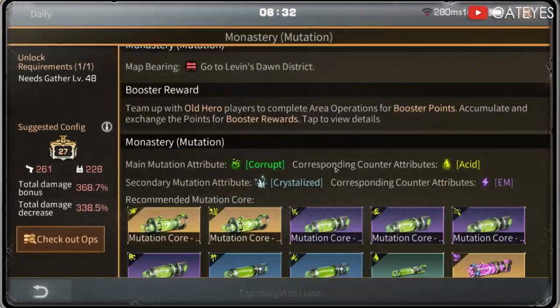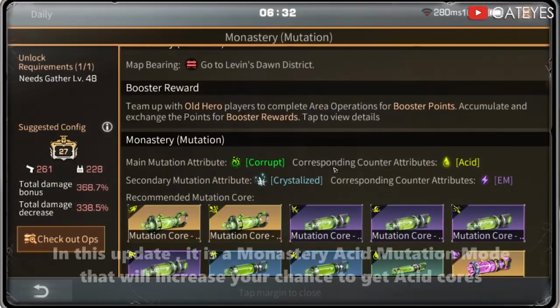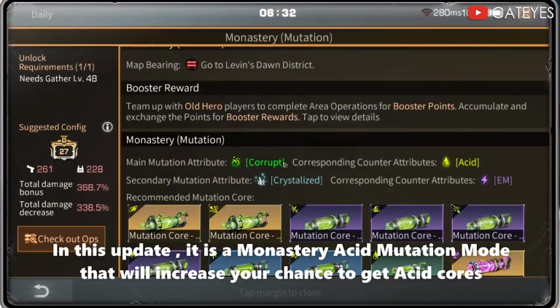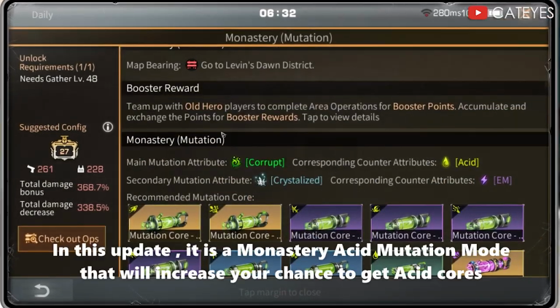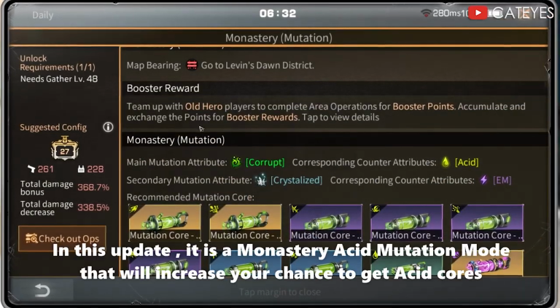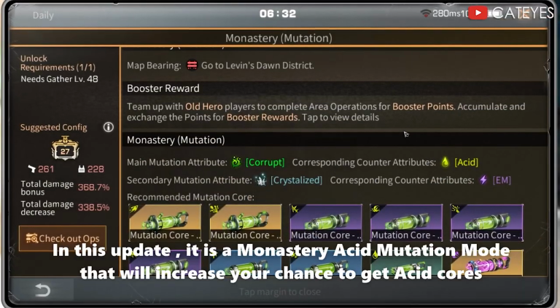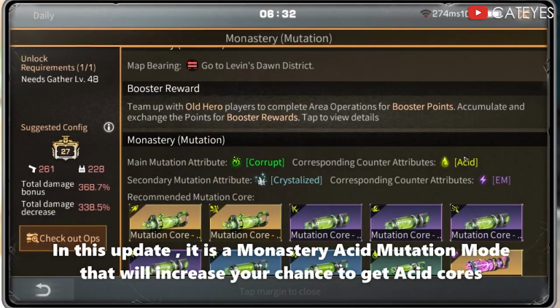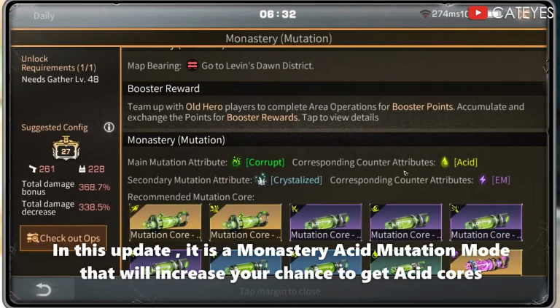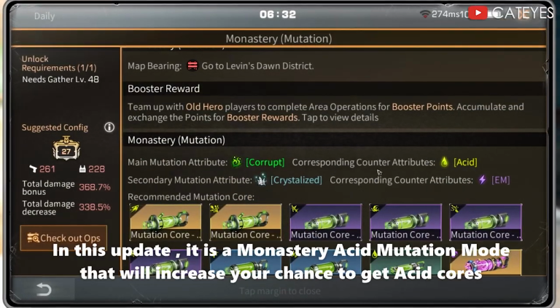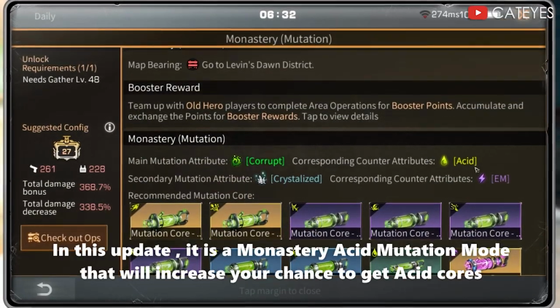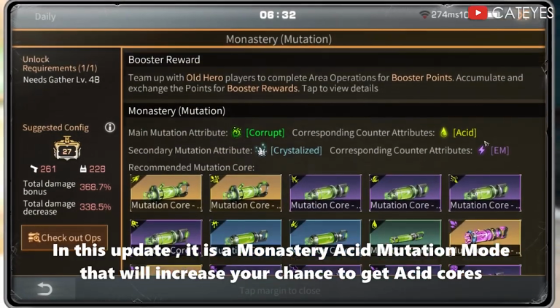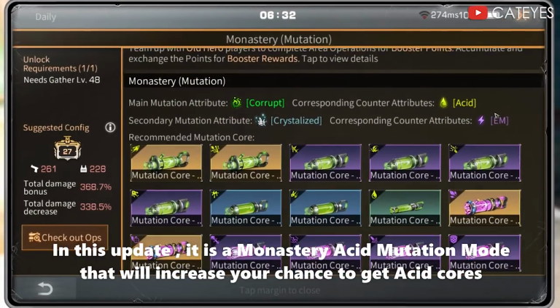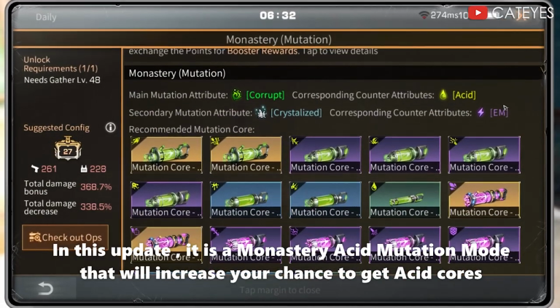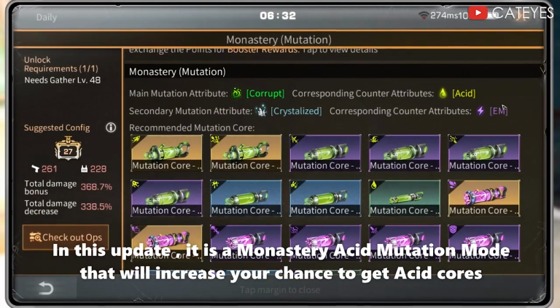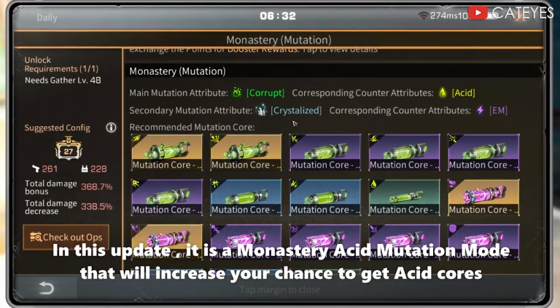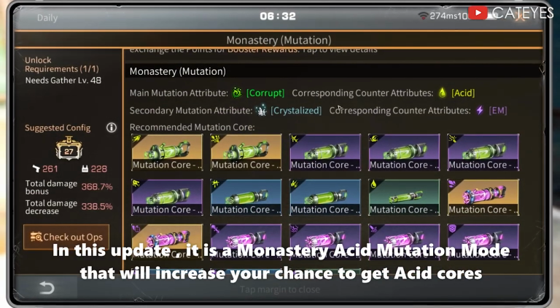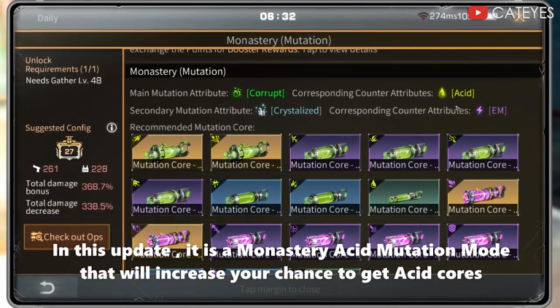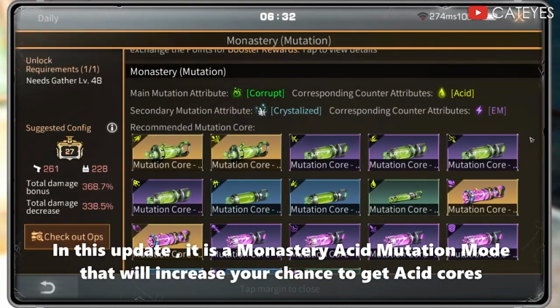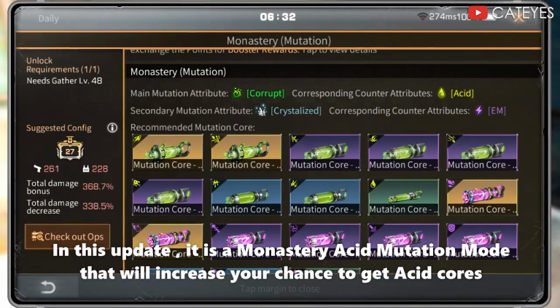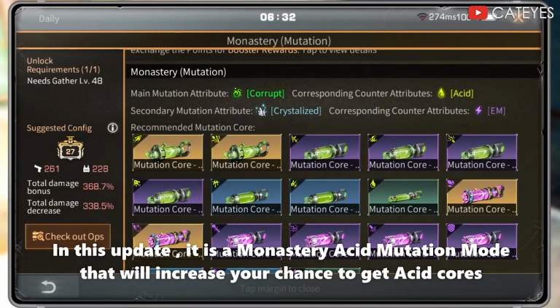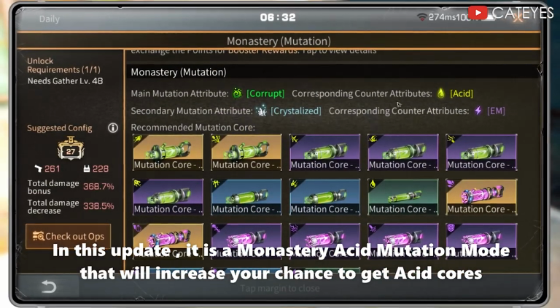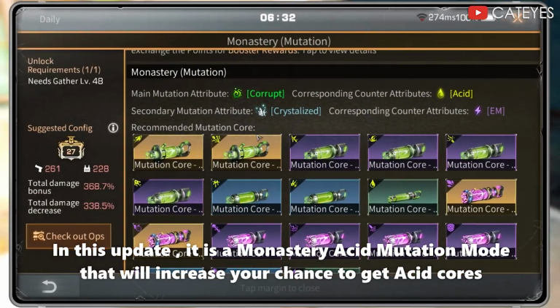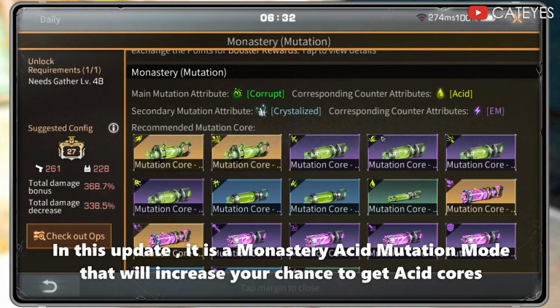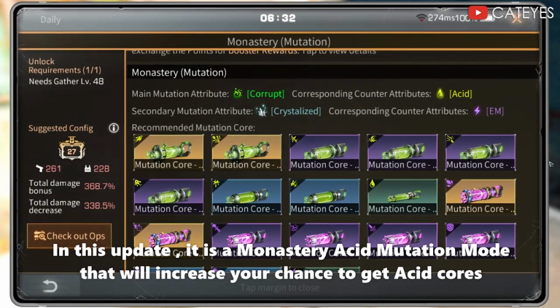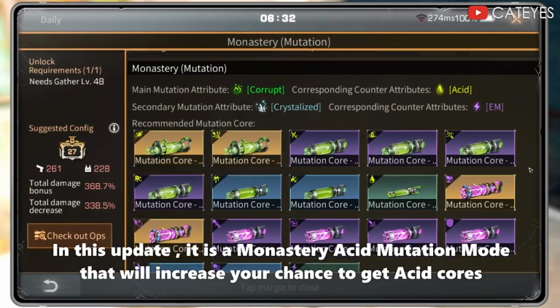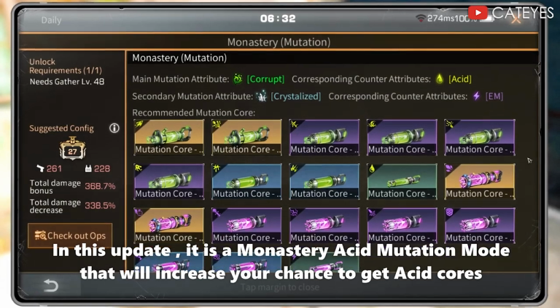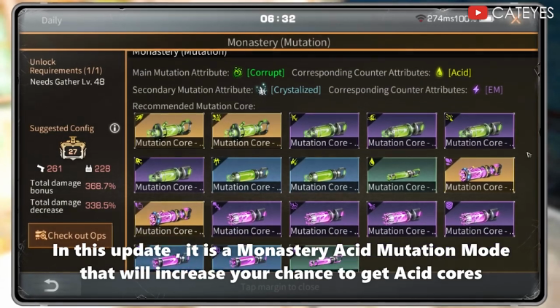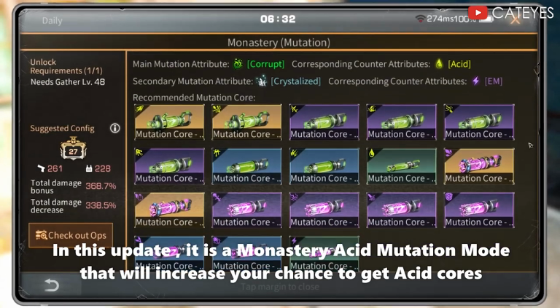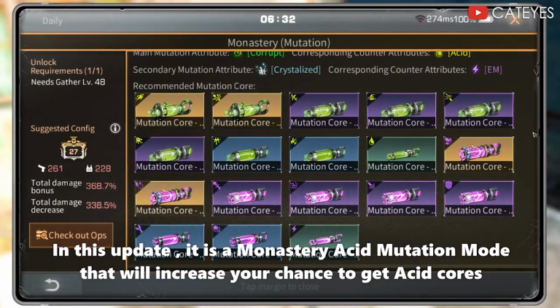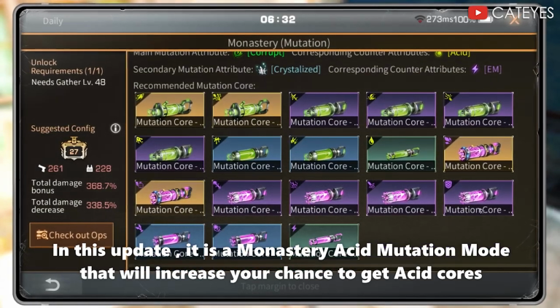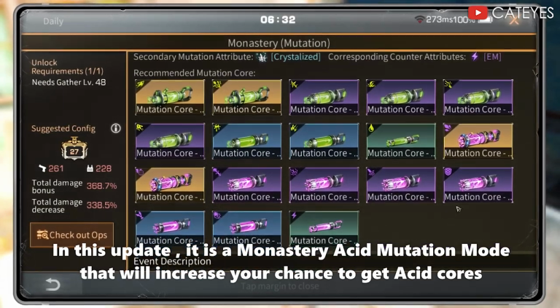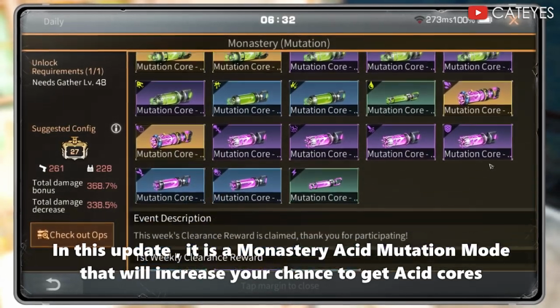In this update, it is a Monastery Acid Mutation Mode. It will increase your chance to get acid cores.